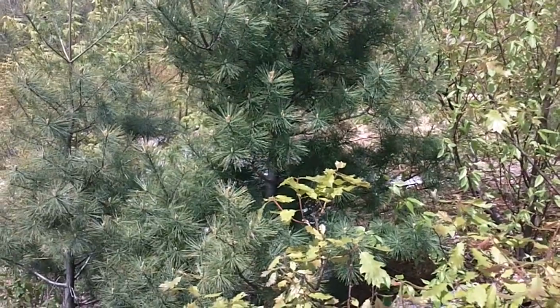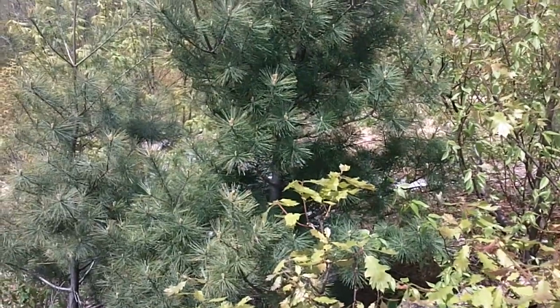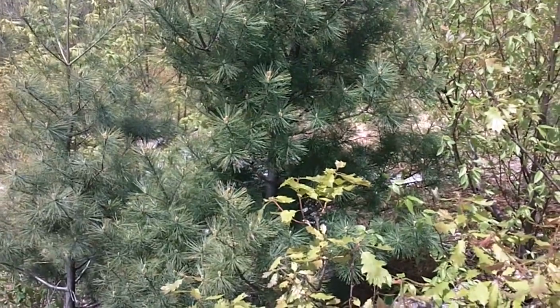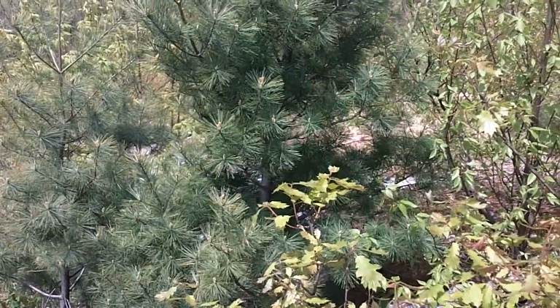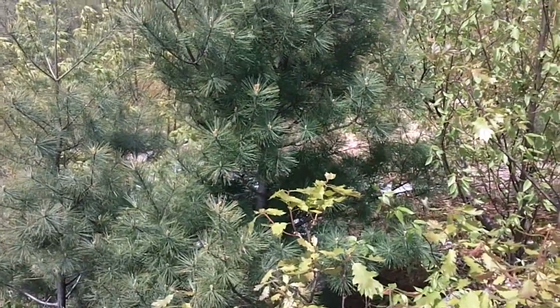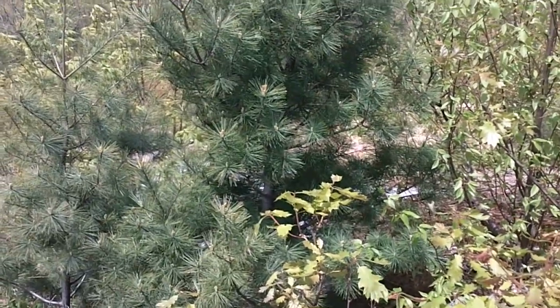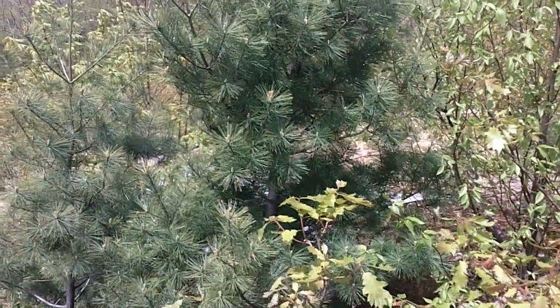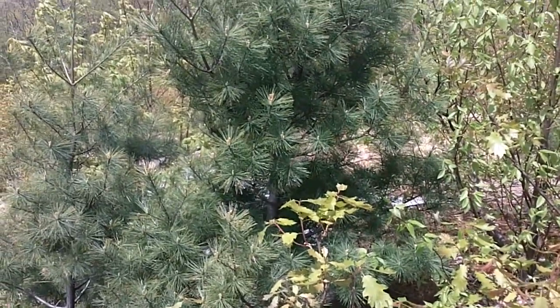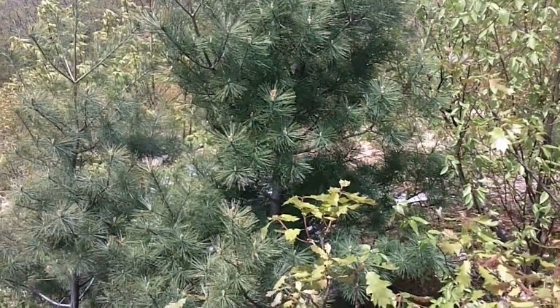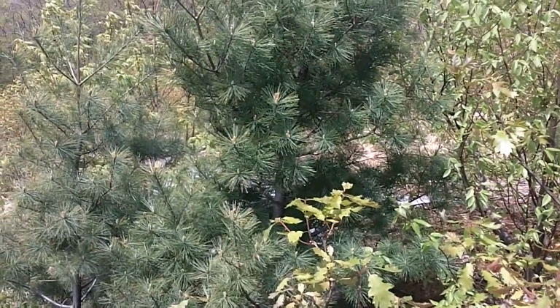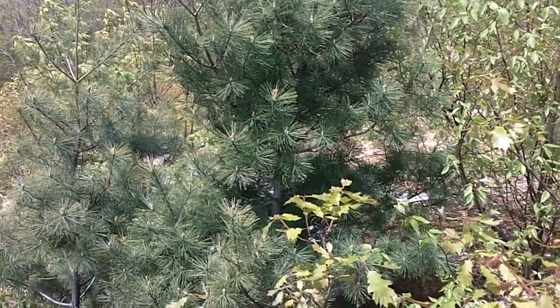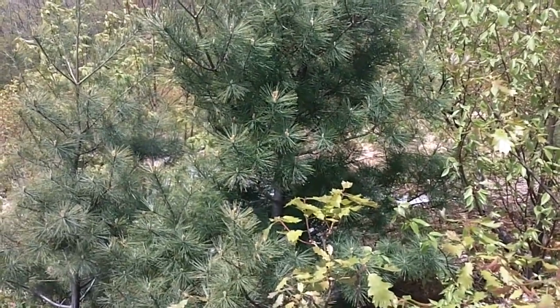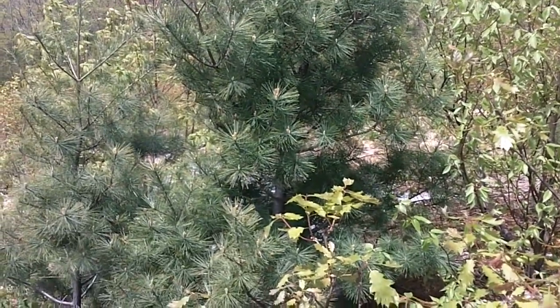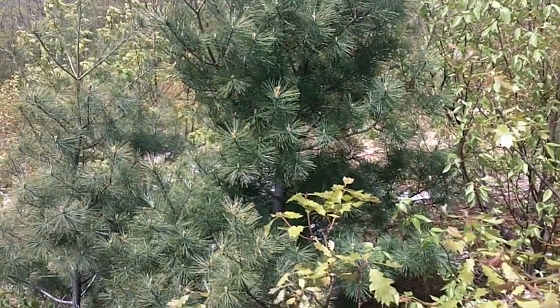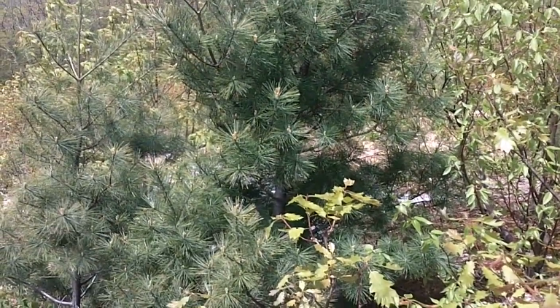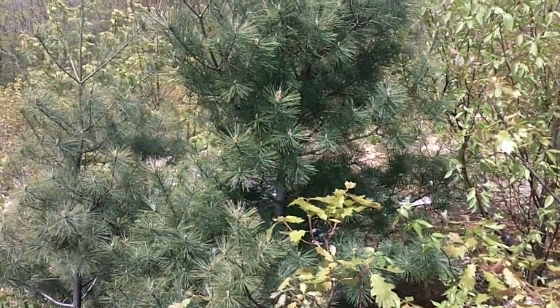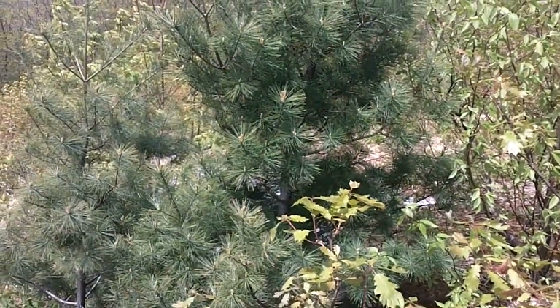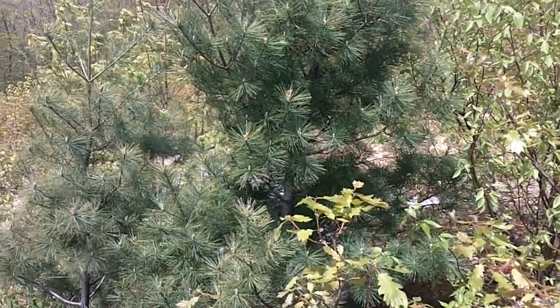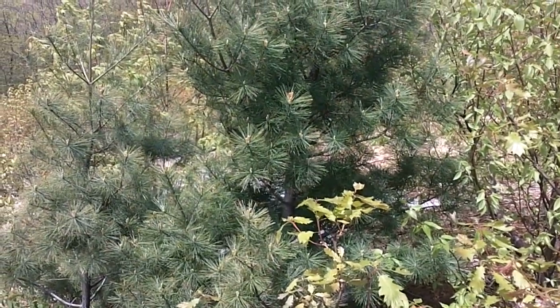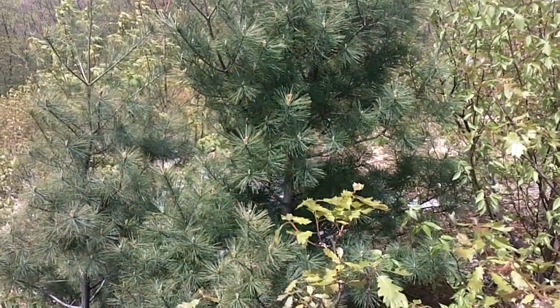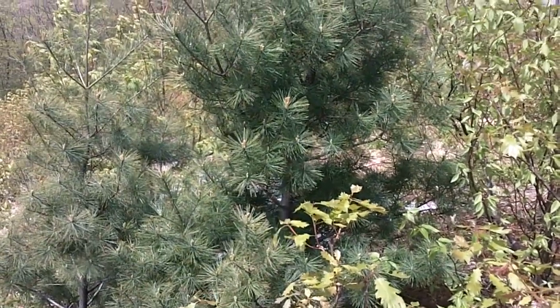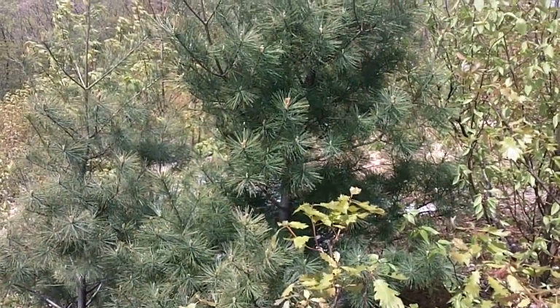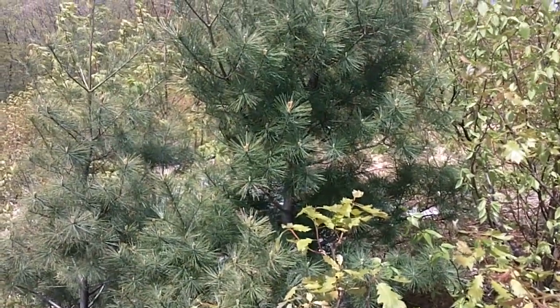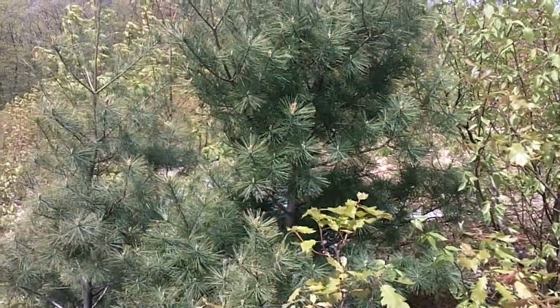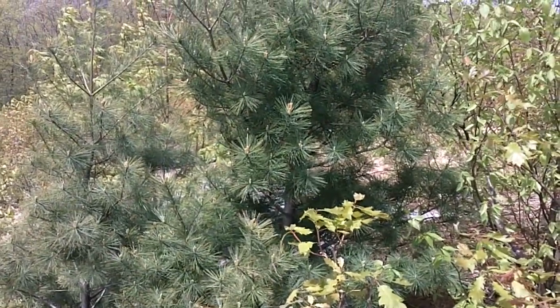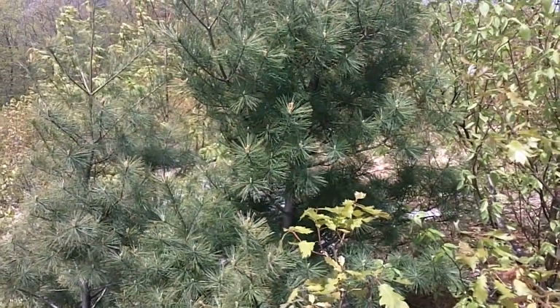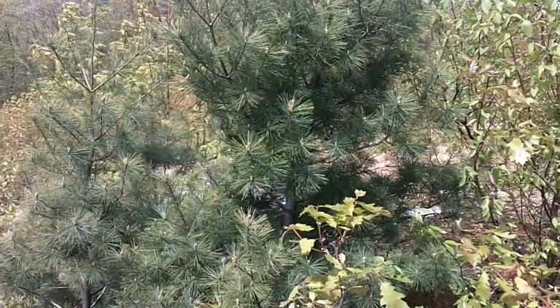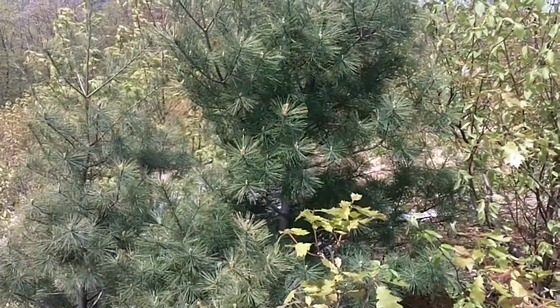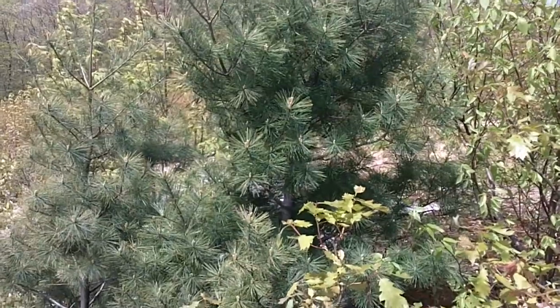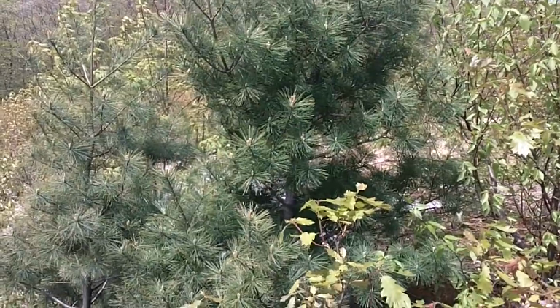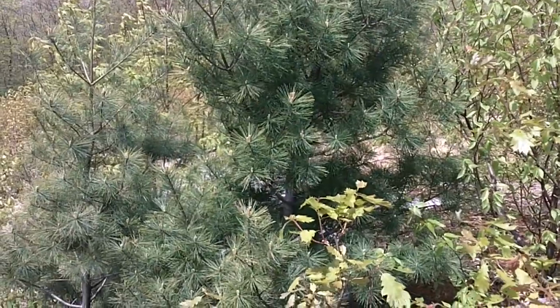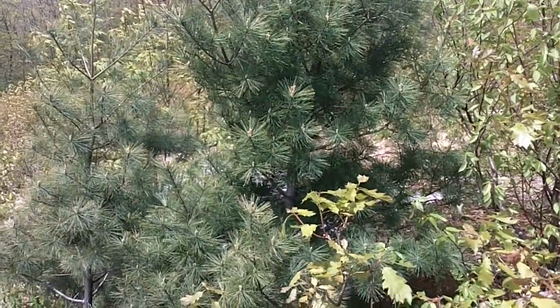Small pine tree, maybe five foot tall, six foot tall.